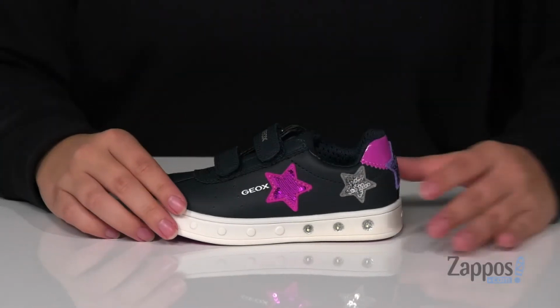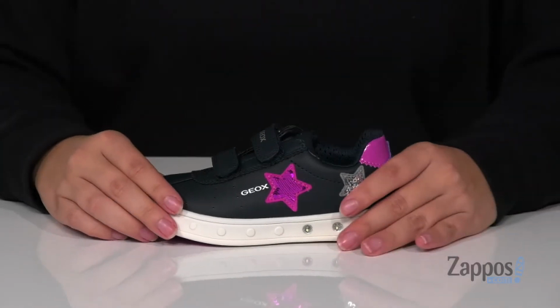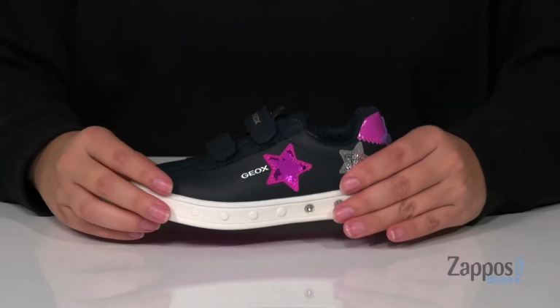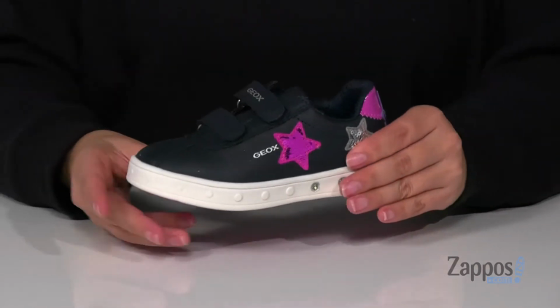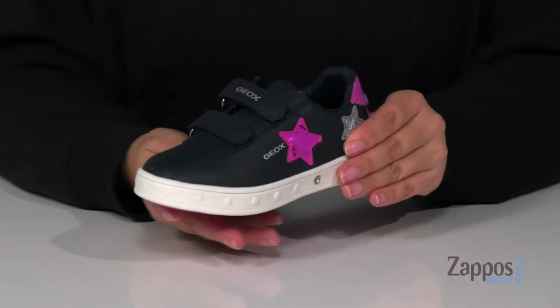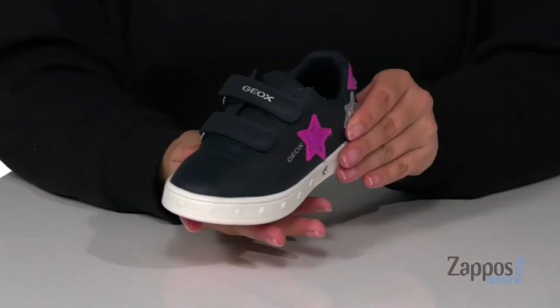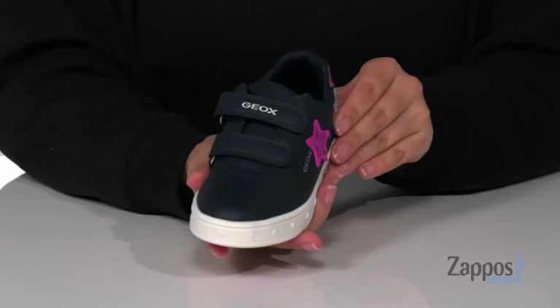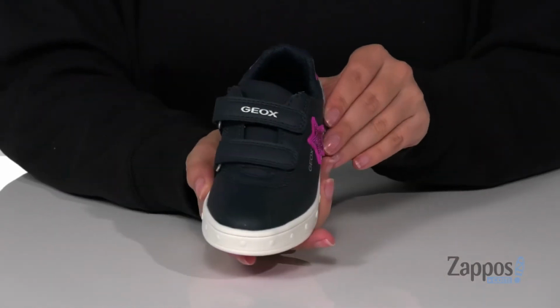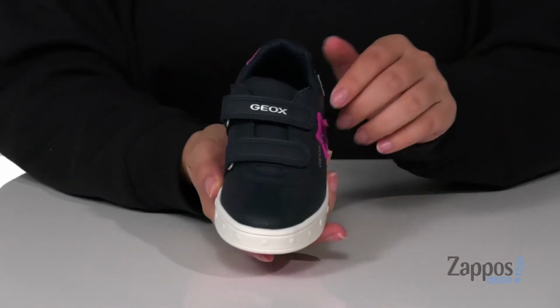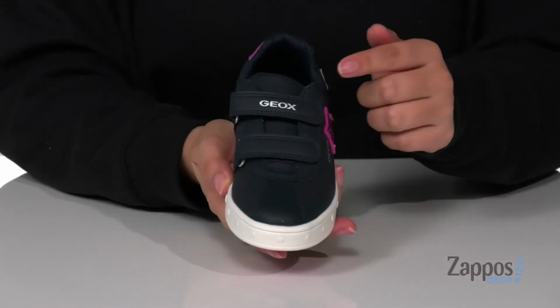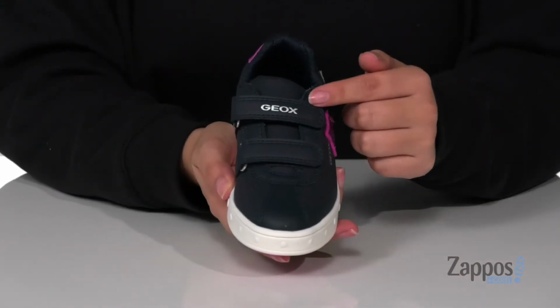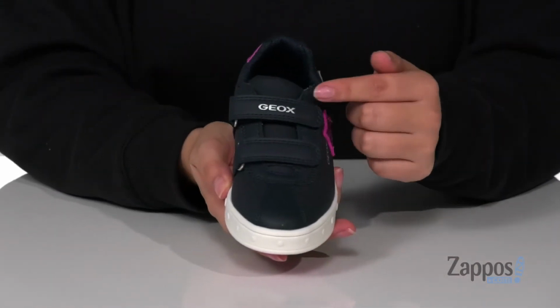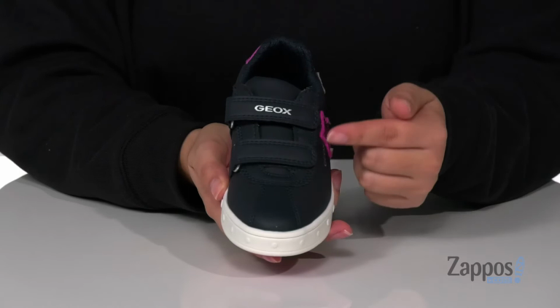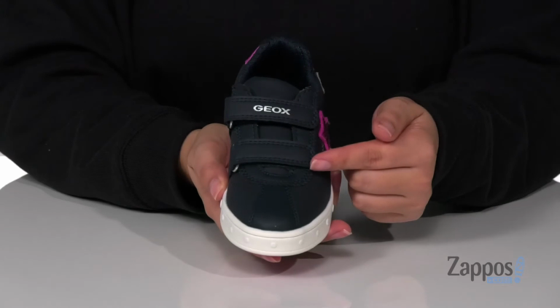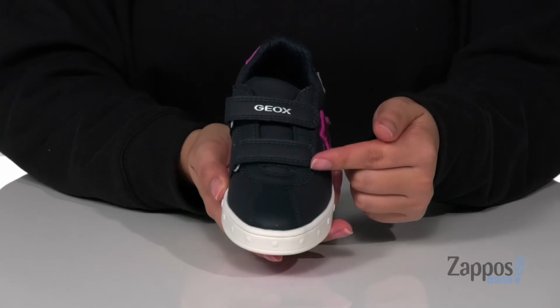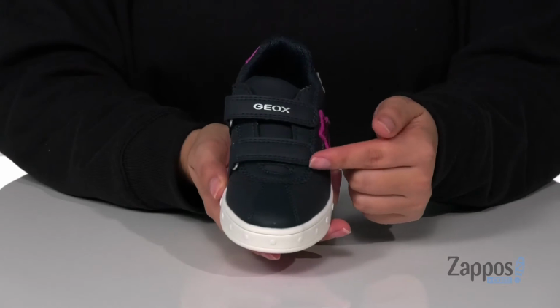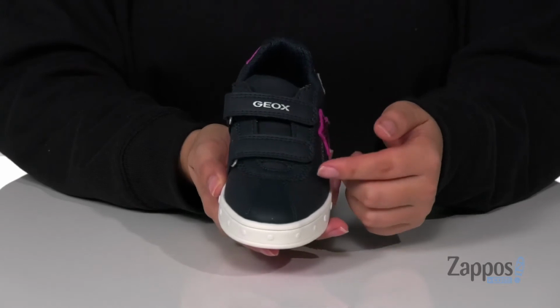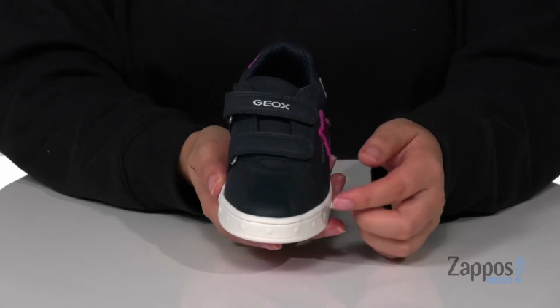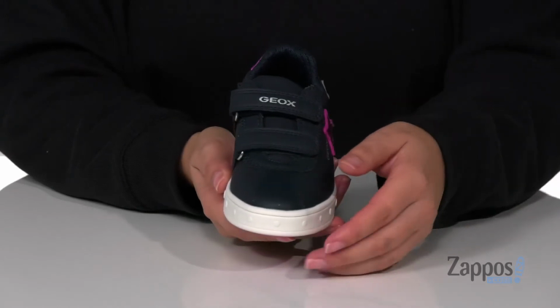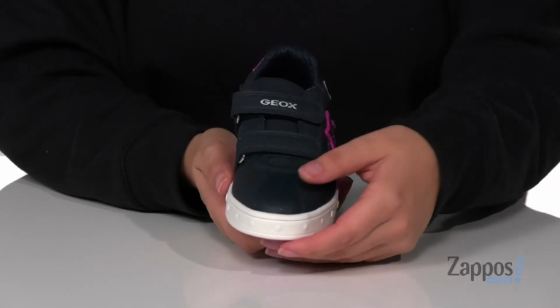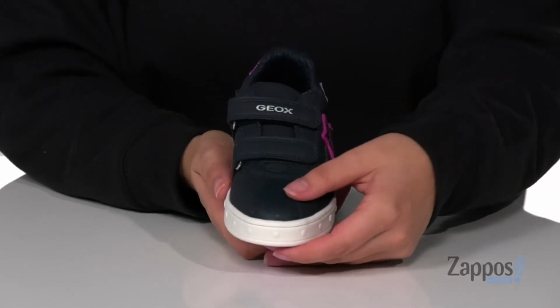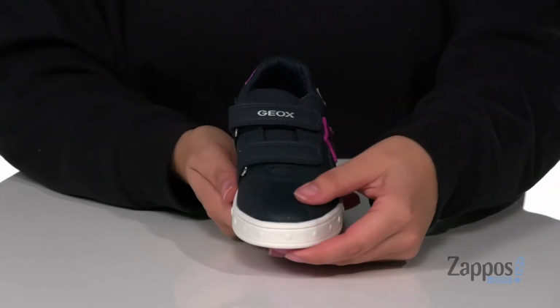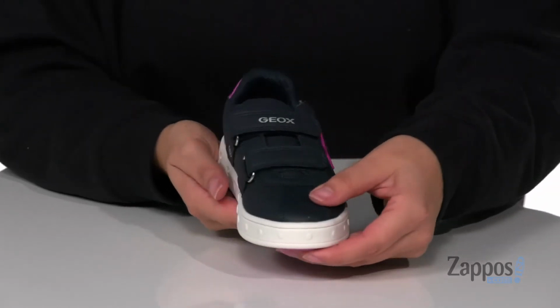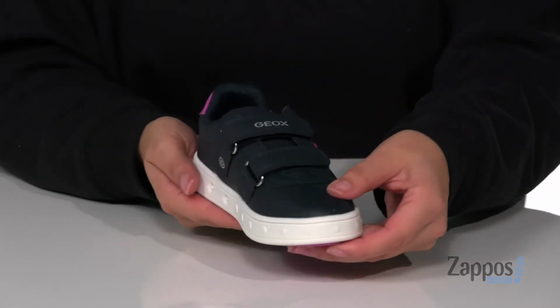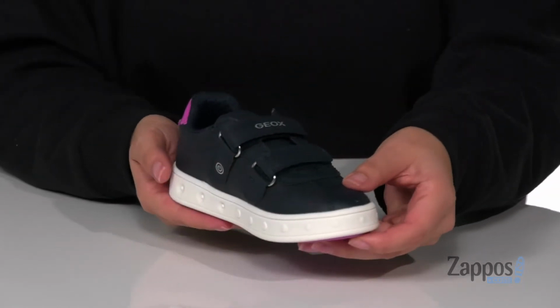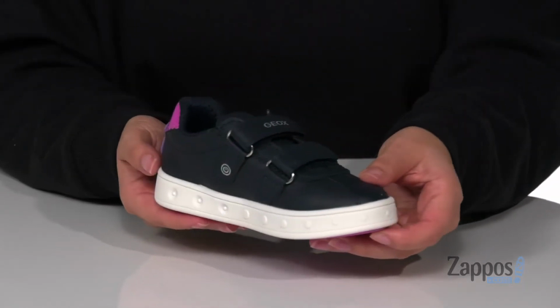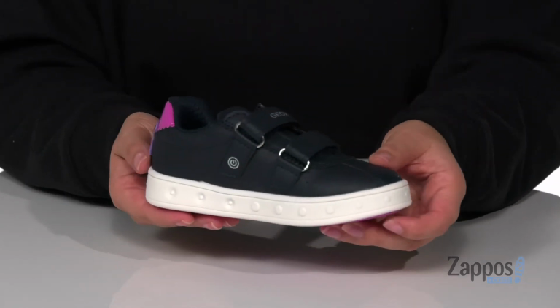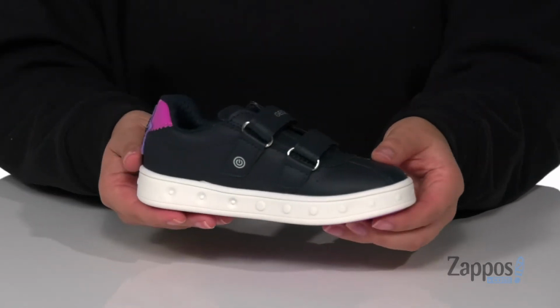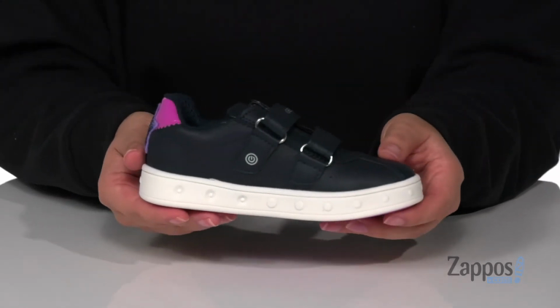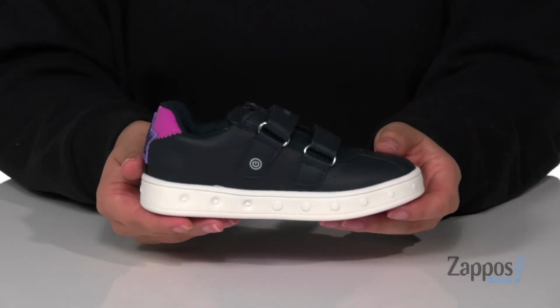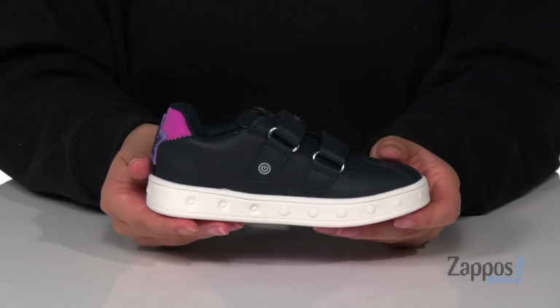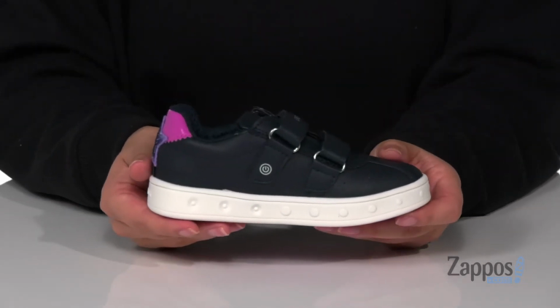Across the top of the shoe, there are two hook and loop straps so your kids can slip these on all by themselves and get a custom fit.